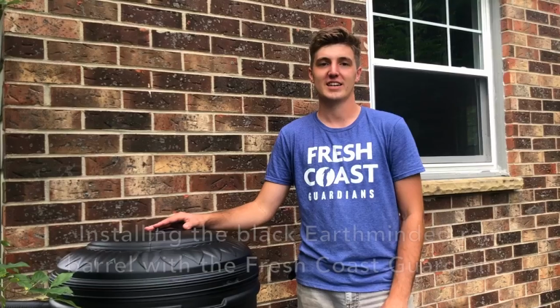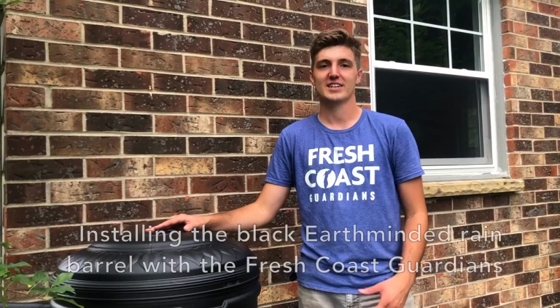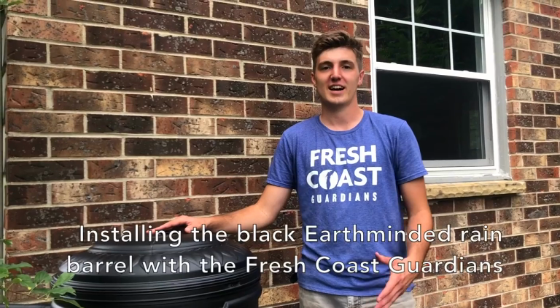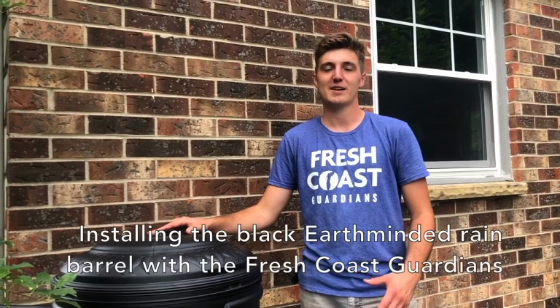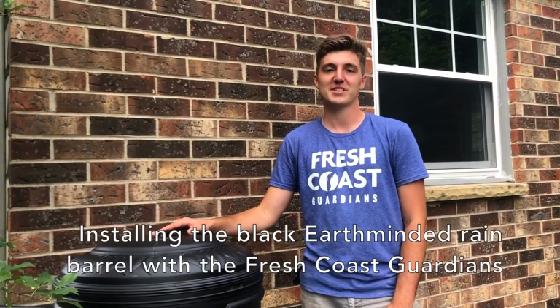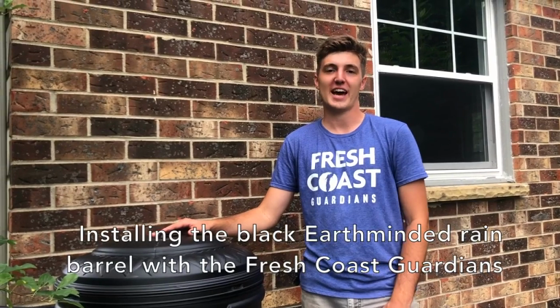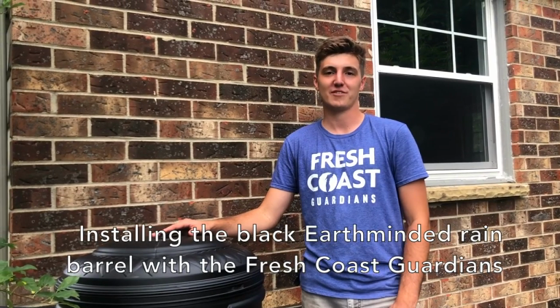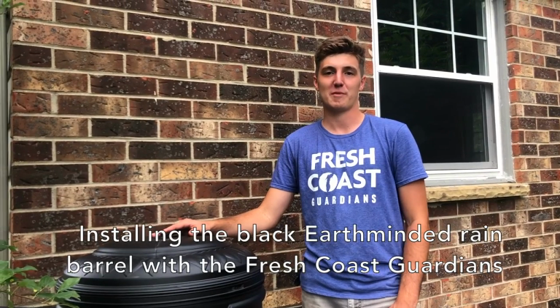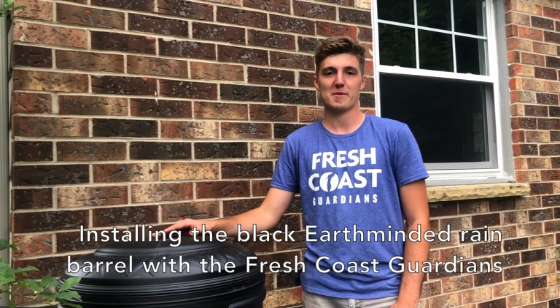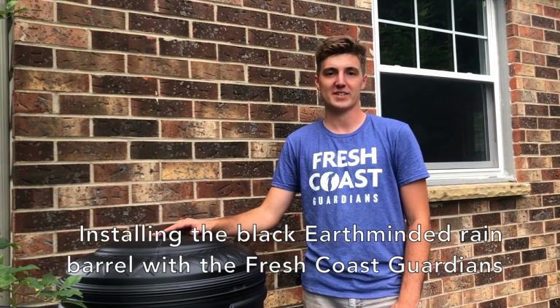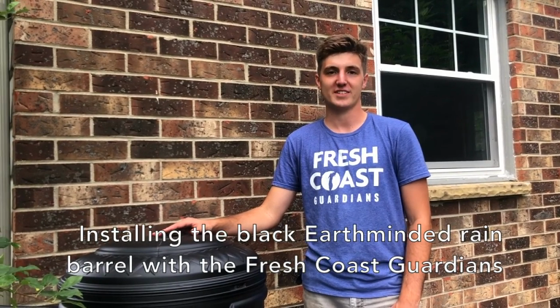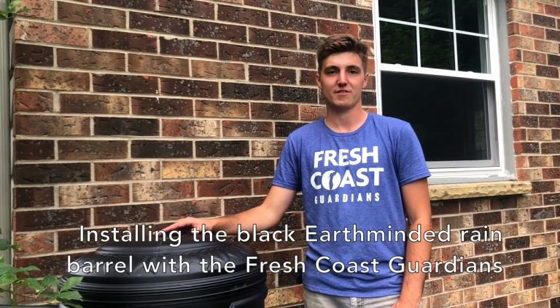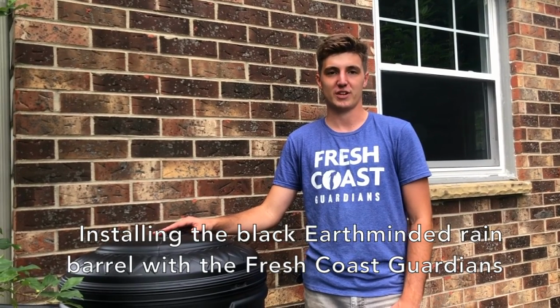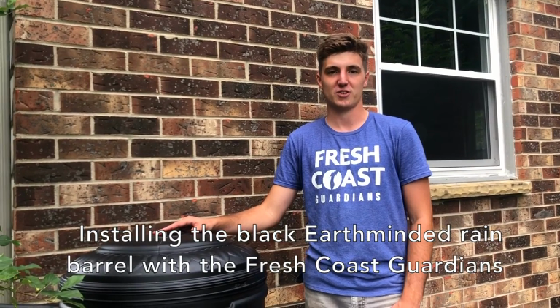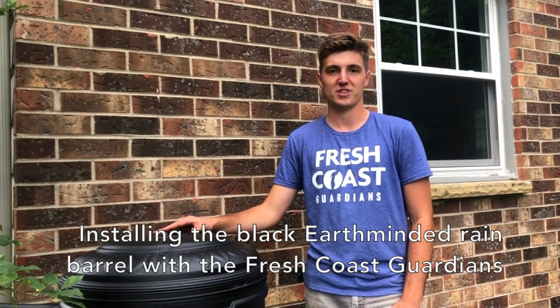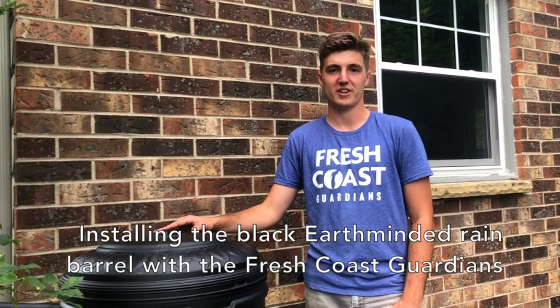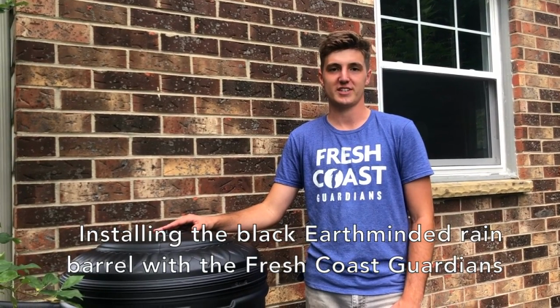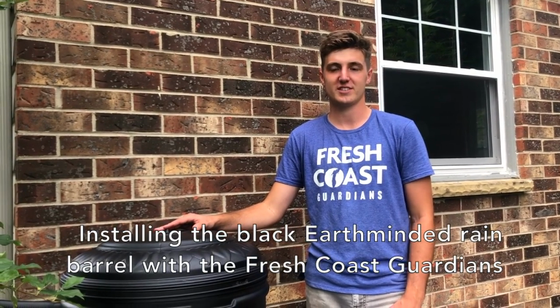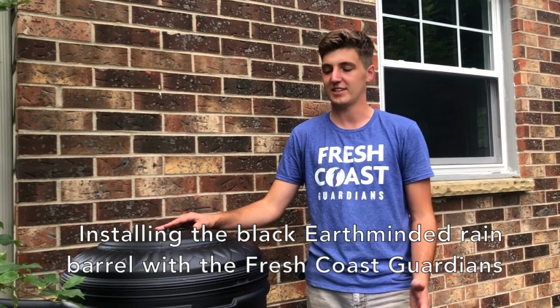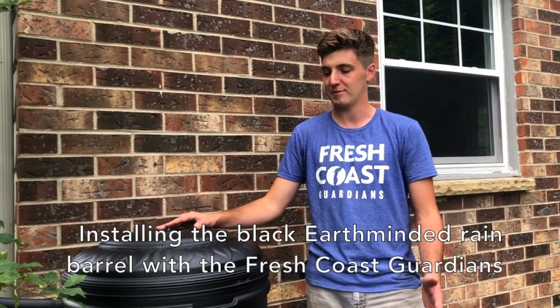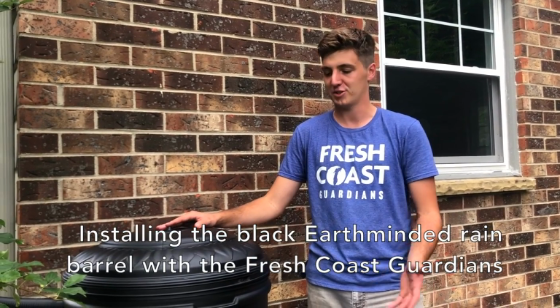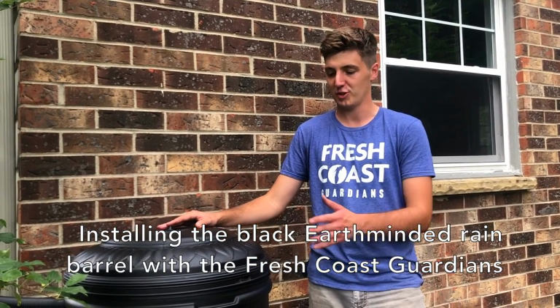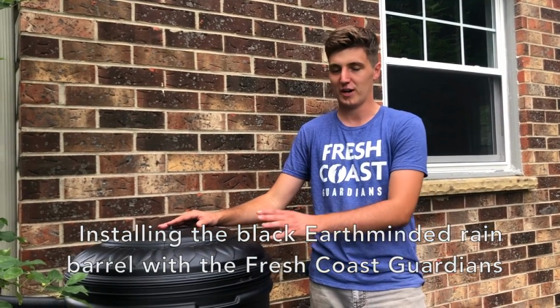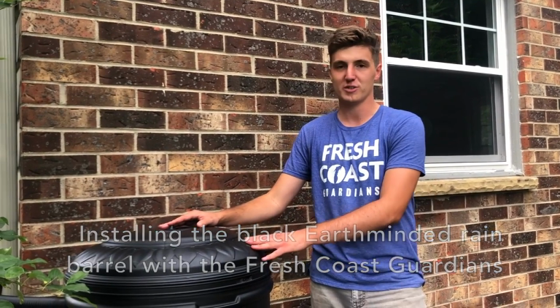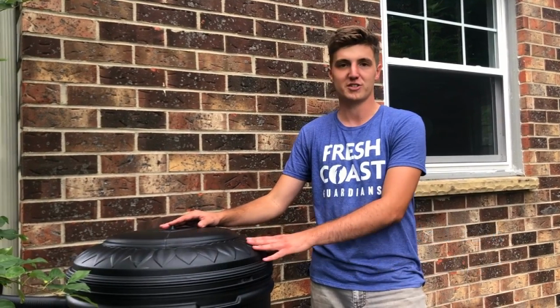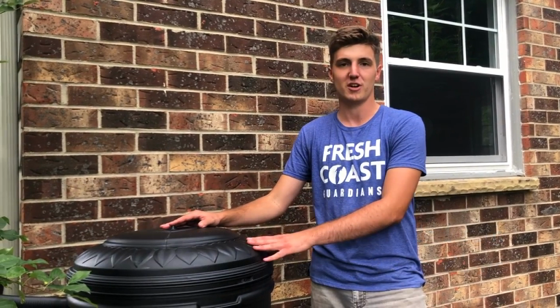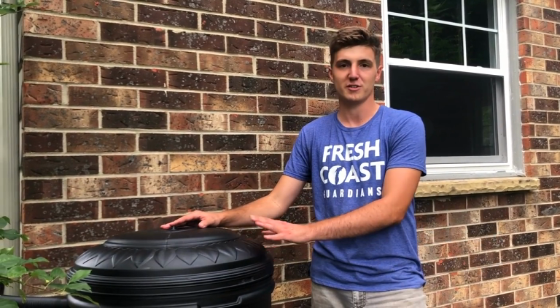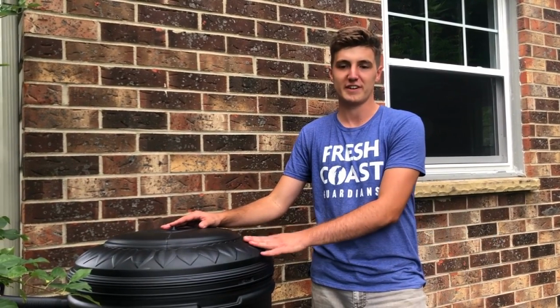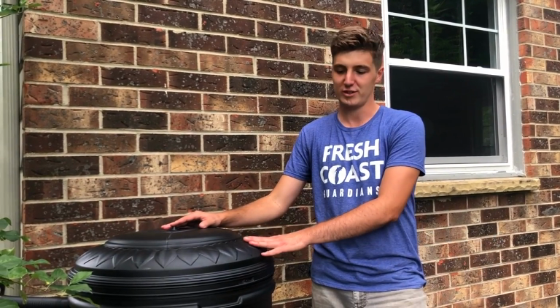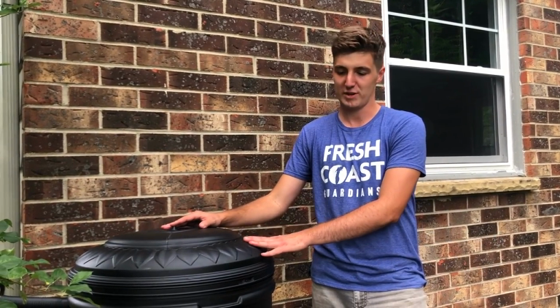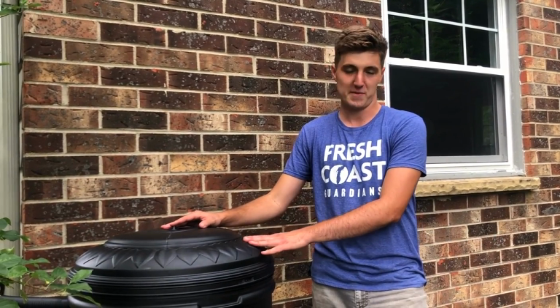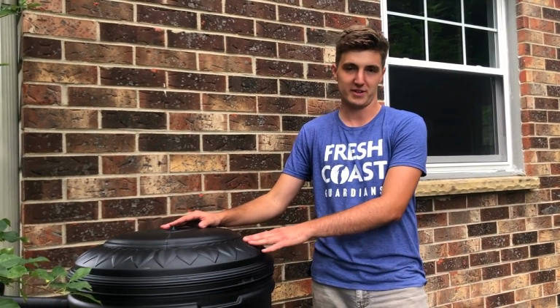Hi, I'm Zach from MMSD and Fresh Coast Guardians. Today I'm going to show you how to install your very own rain barrel.